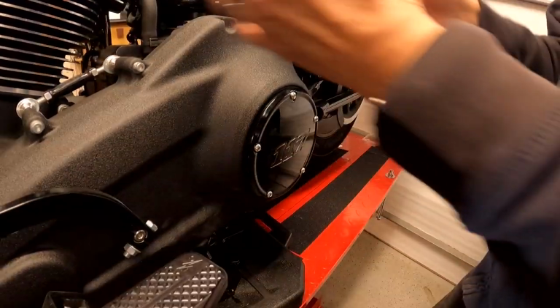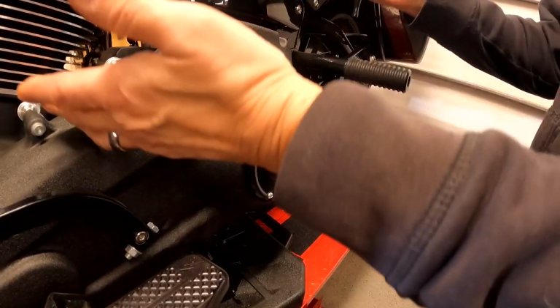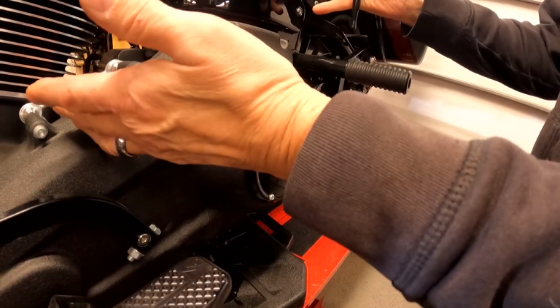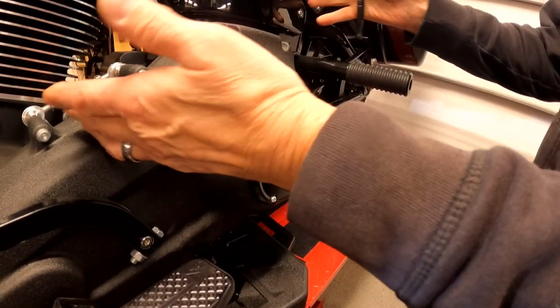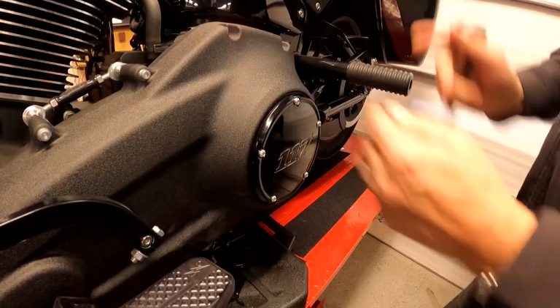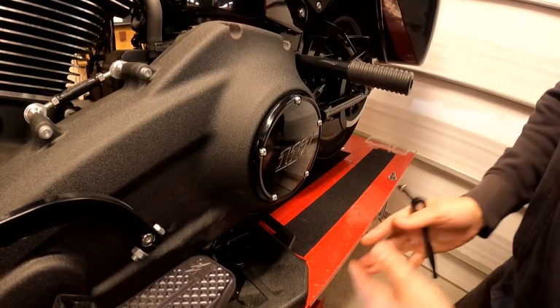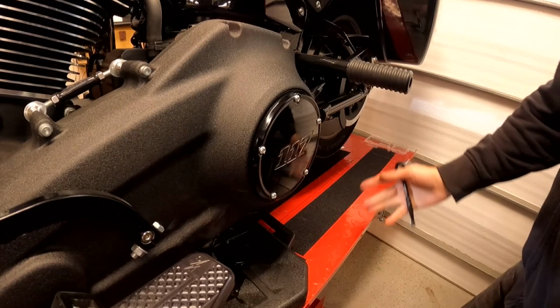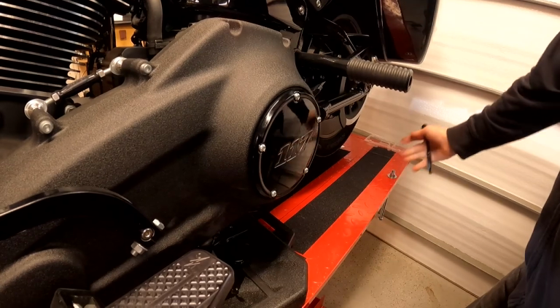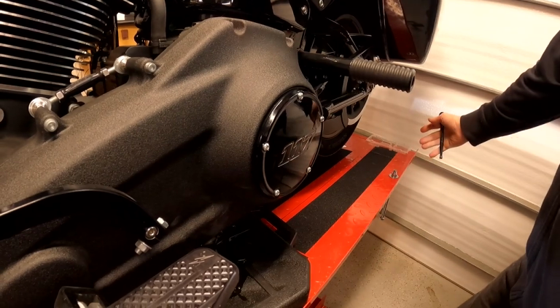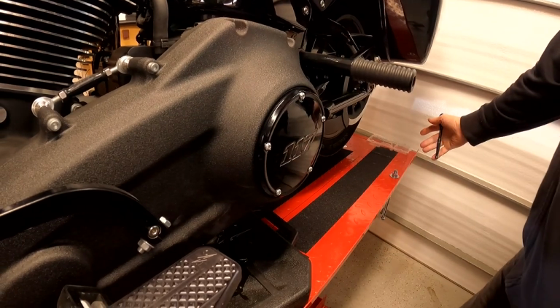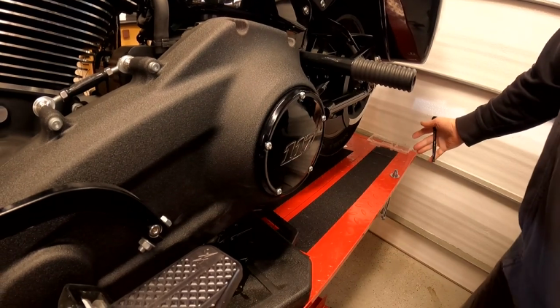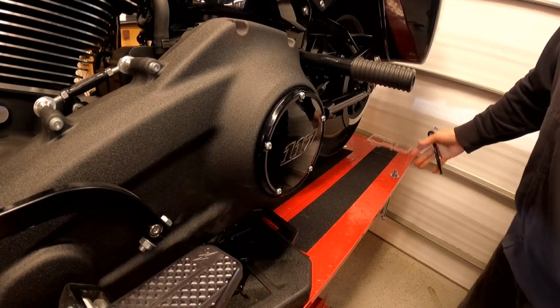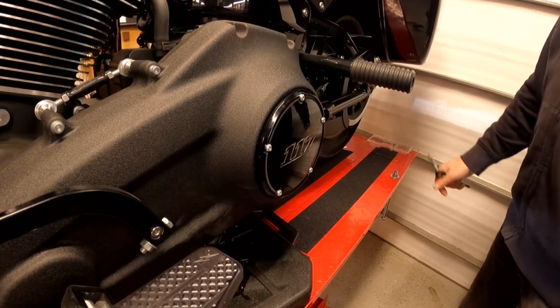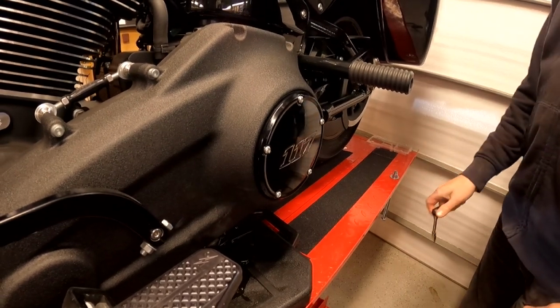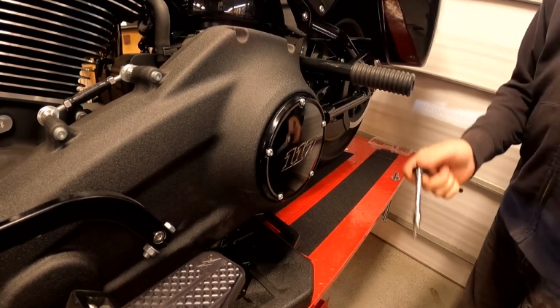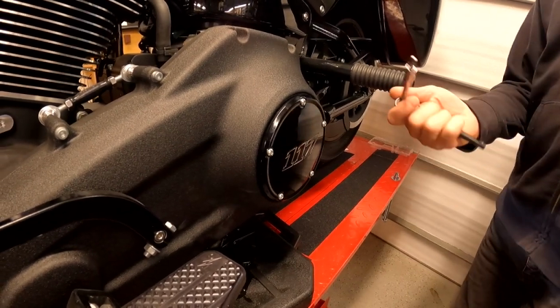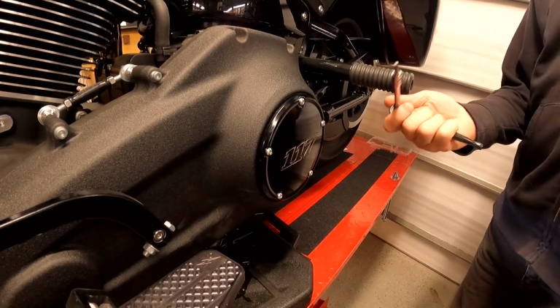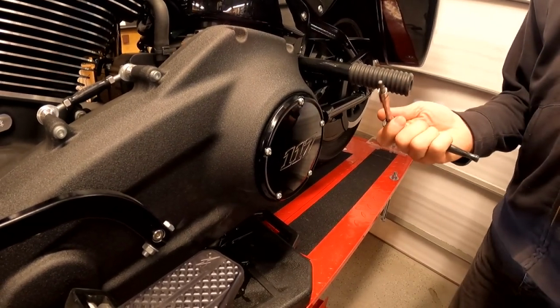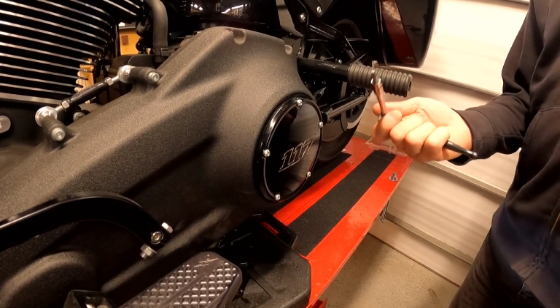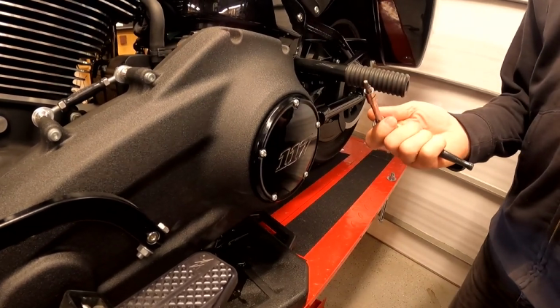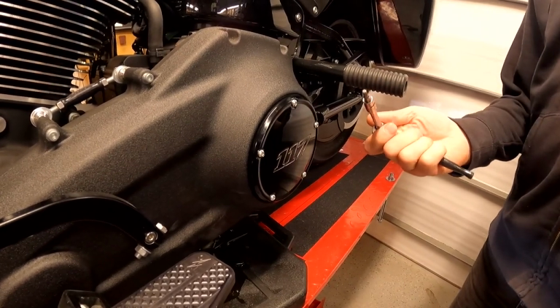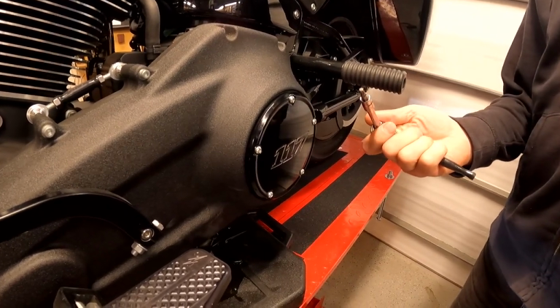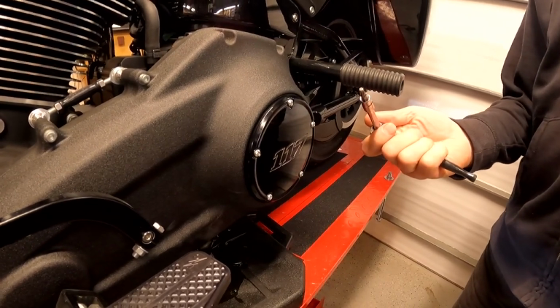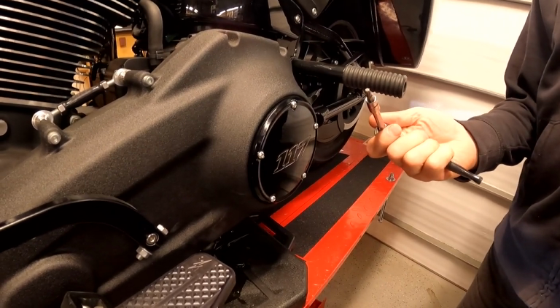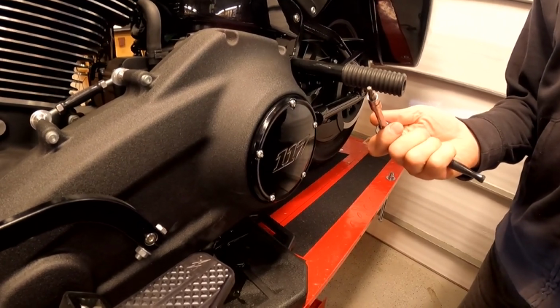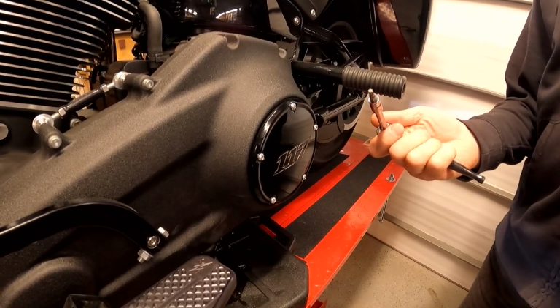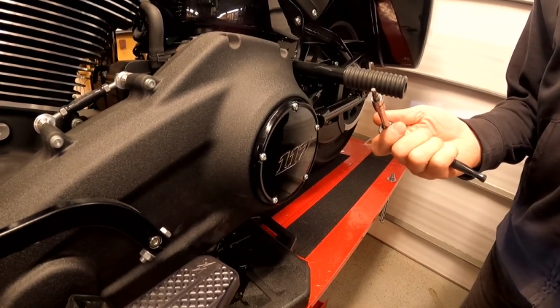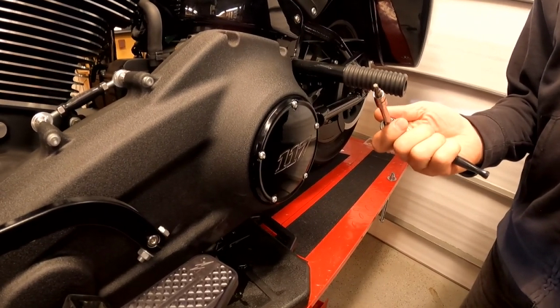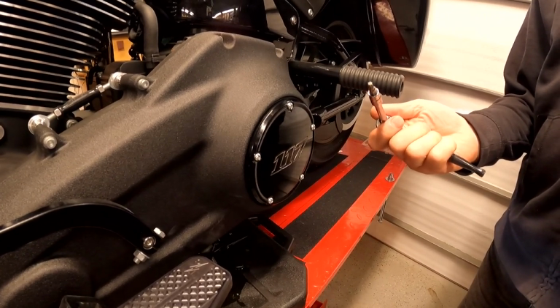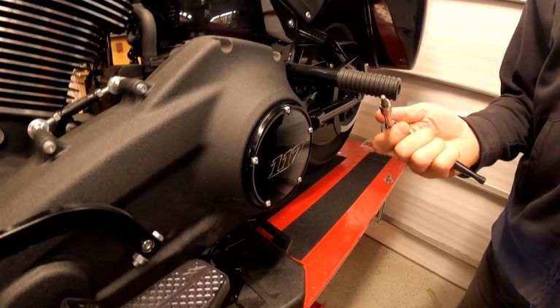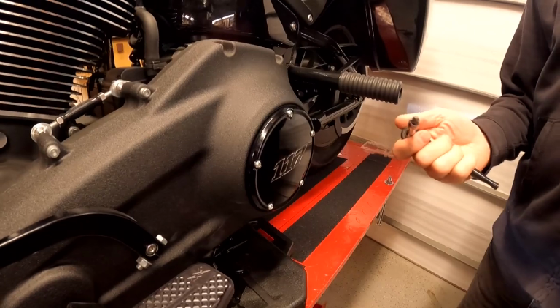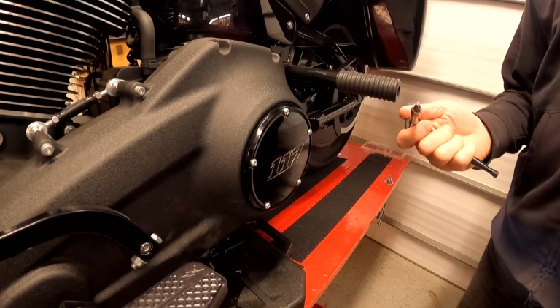This is the patient. This is the operating room table. This is my surgical instrument. Cut, cut.